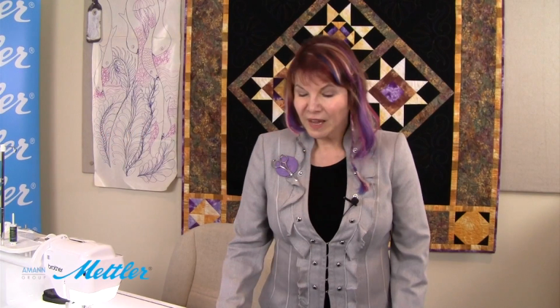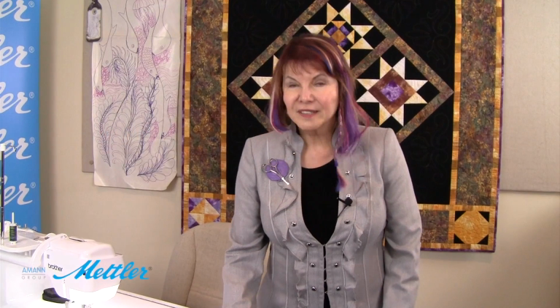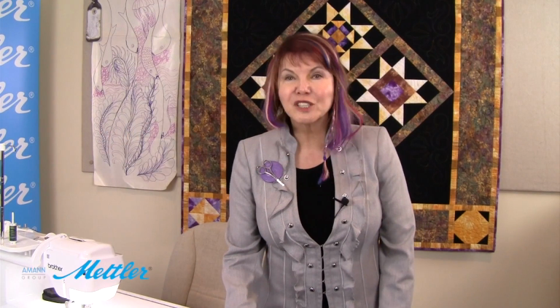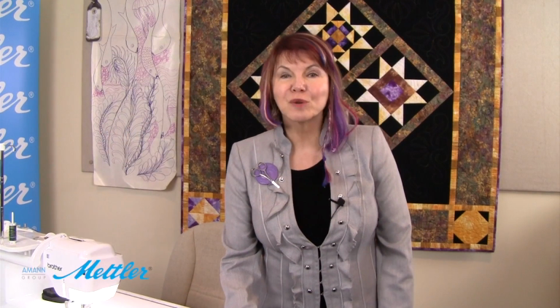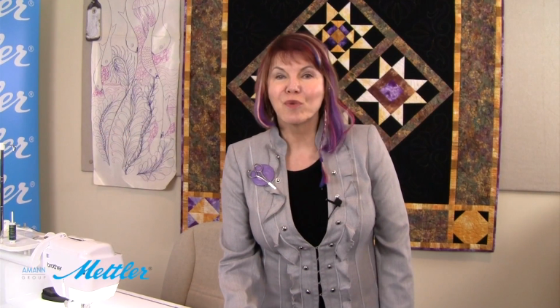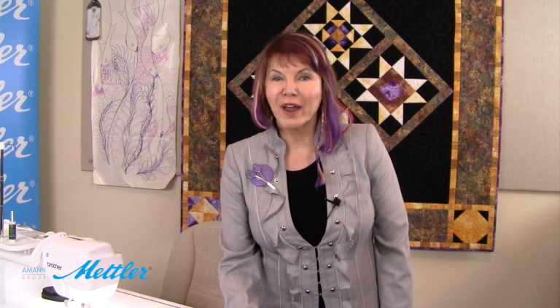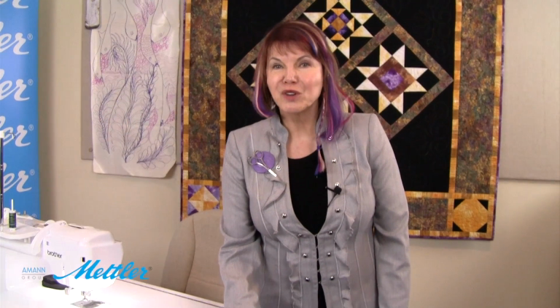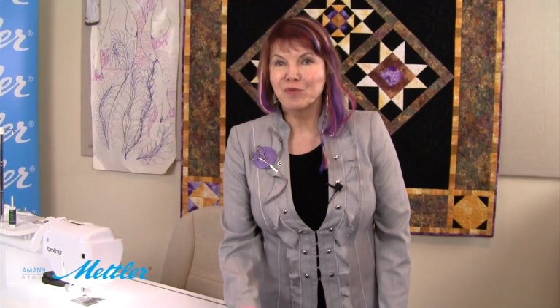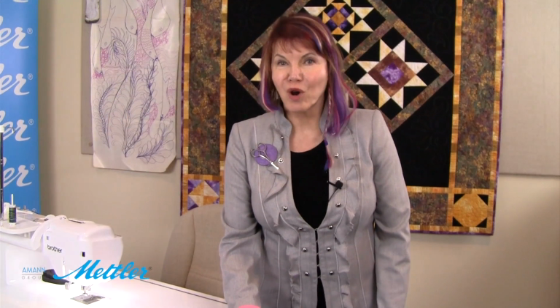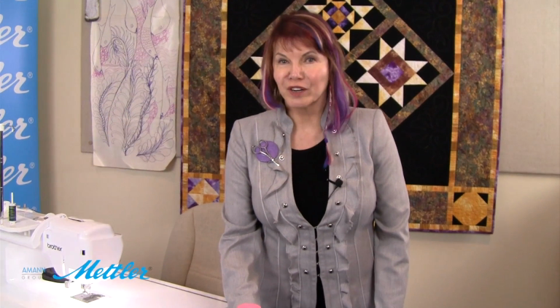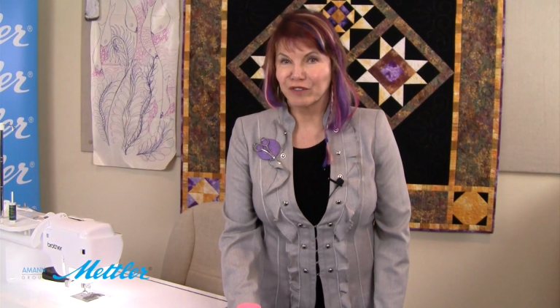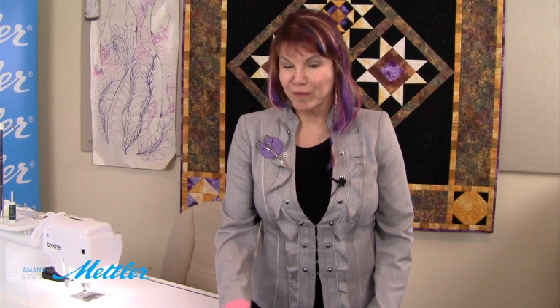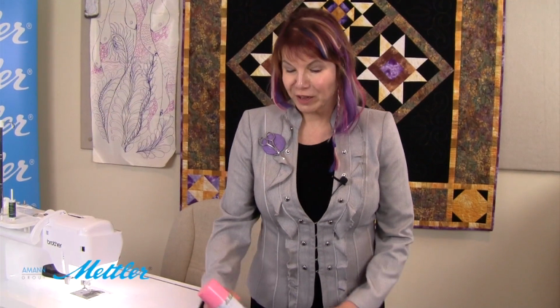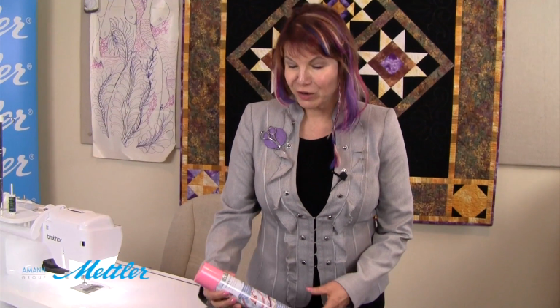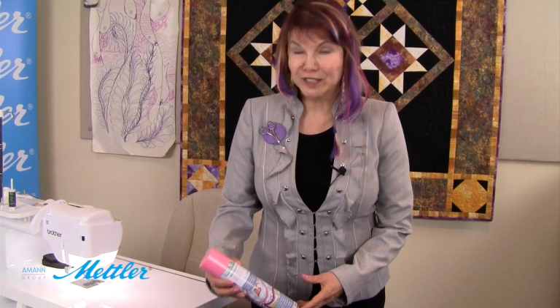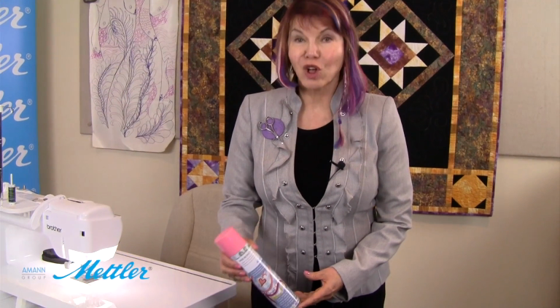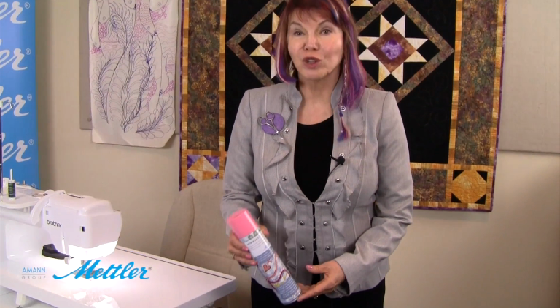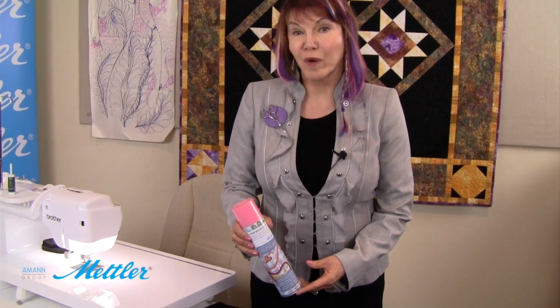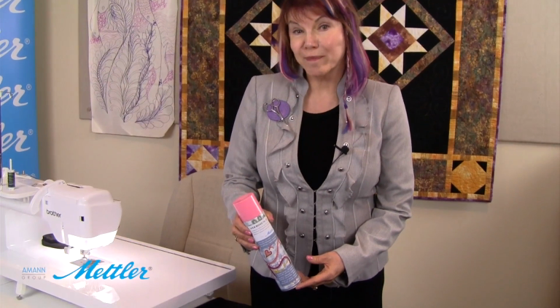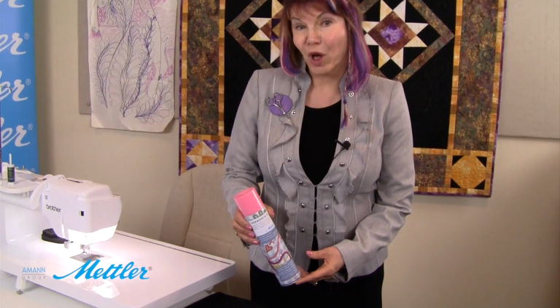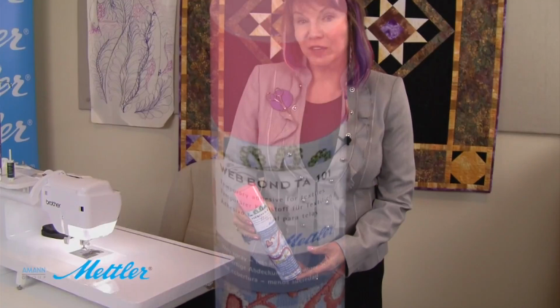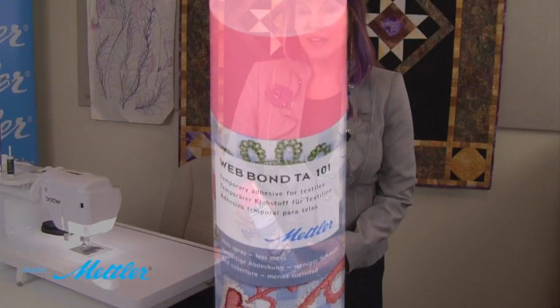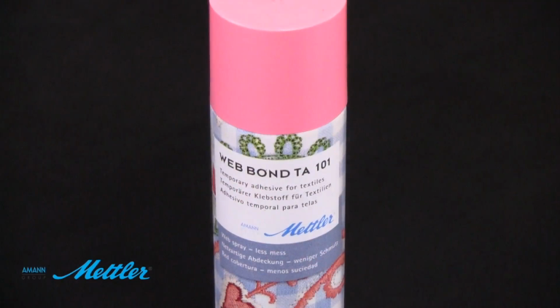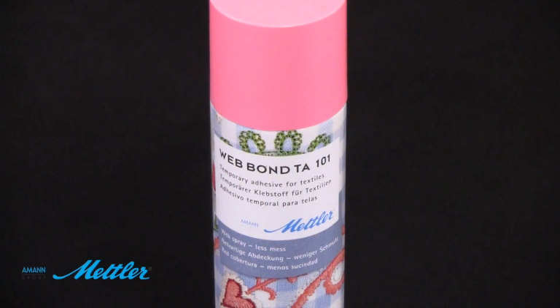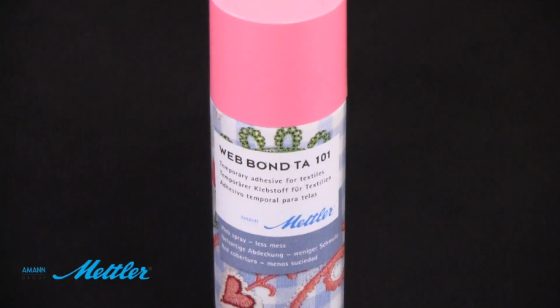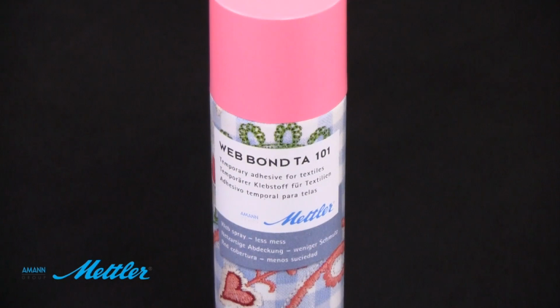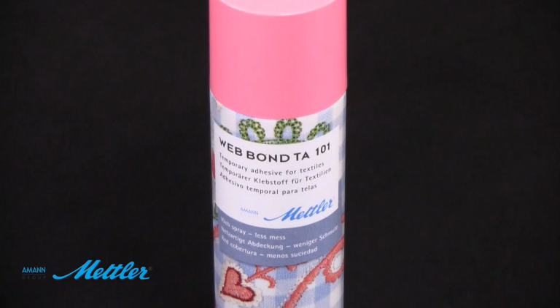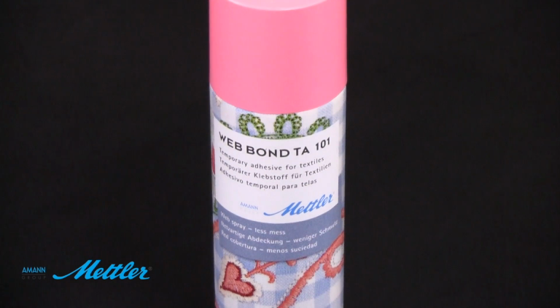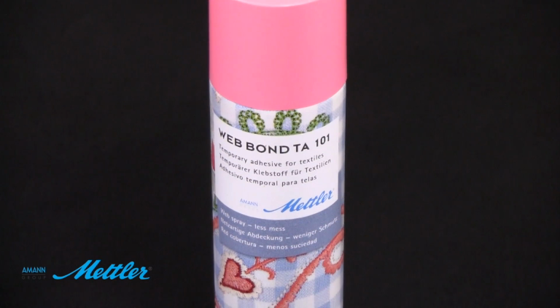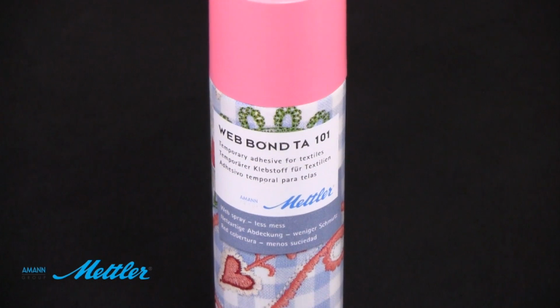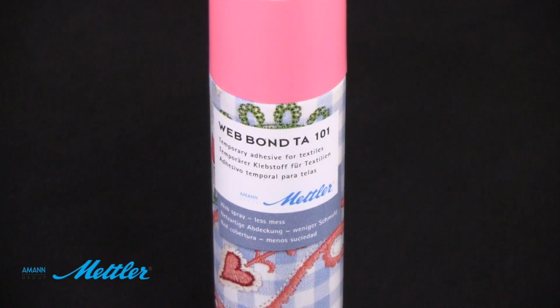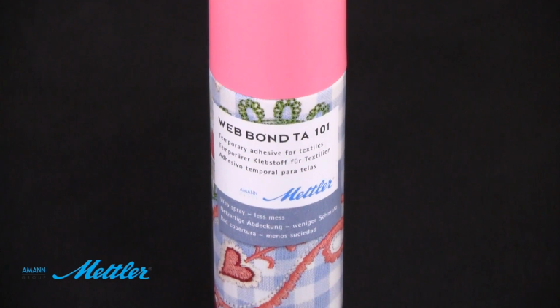This is a brand new product from Mettler. It's called Web Bond. It's a temporary spray adhesive.